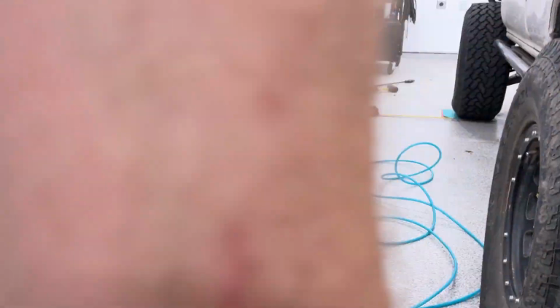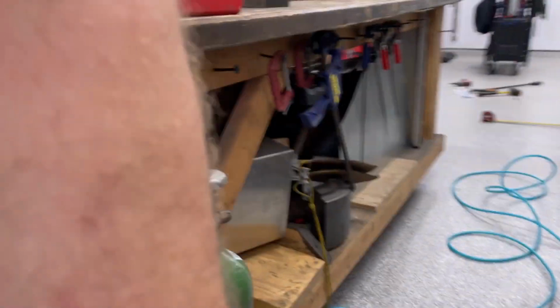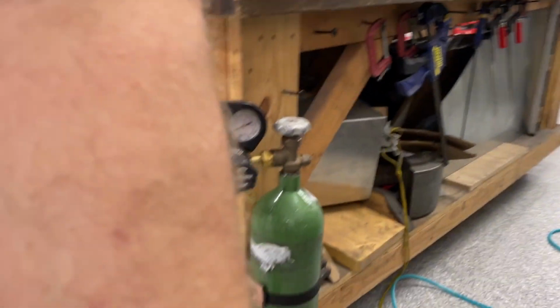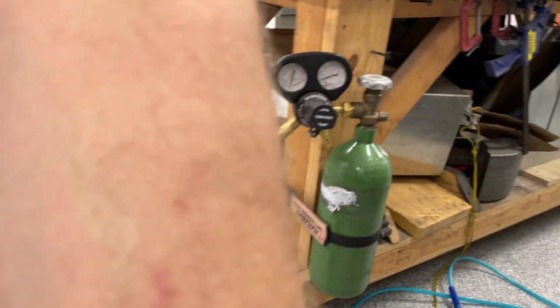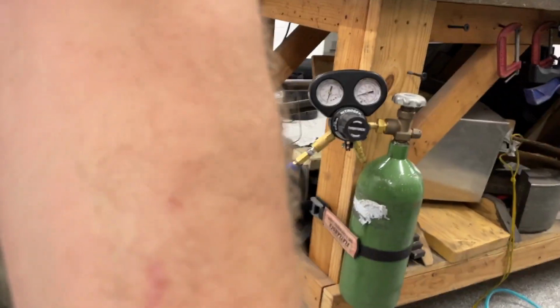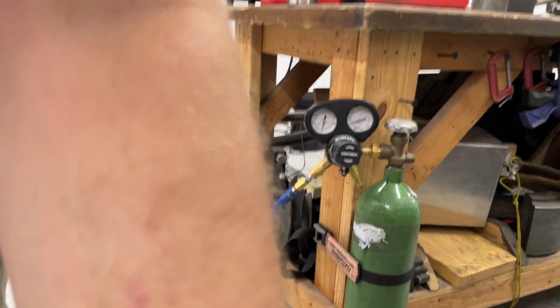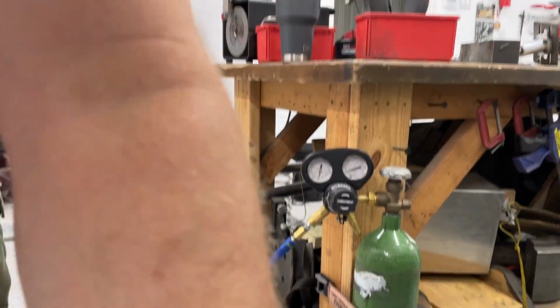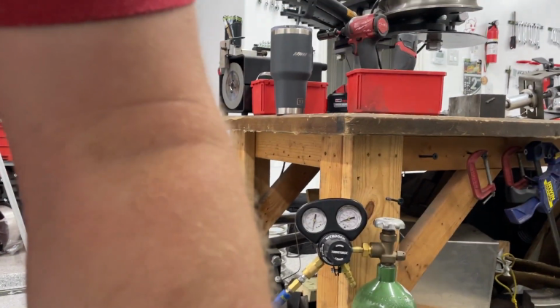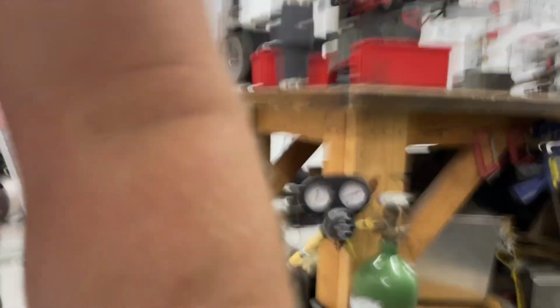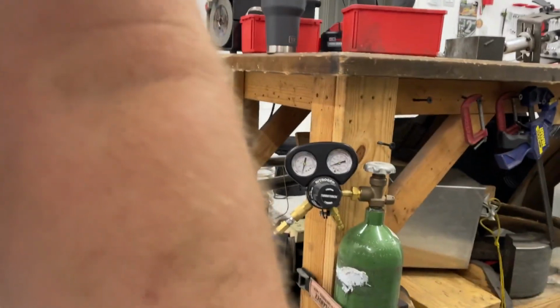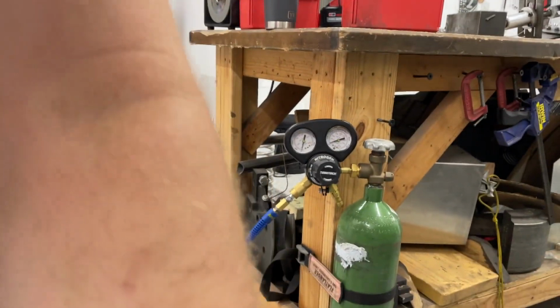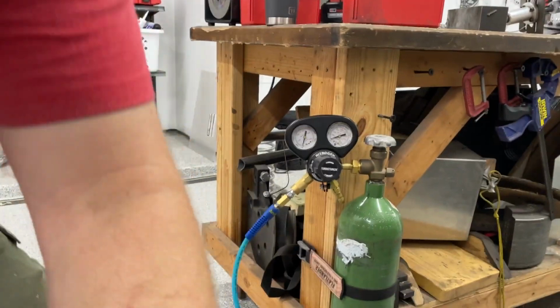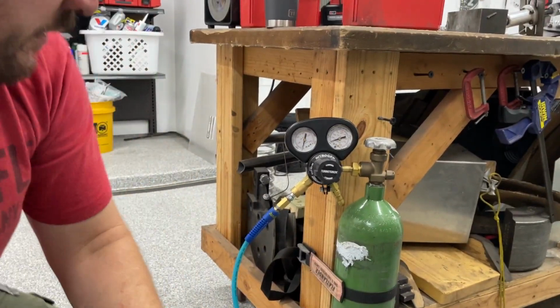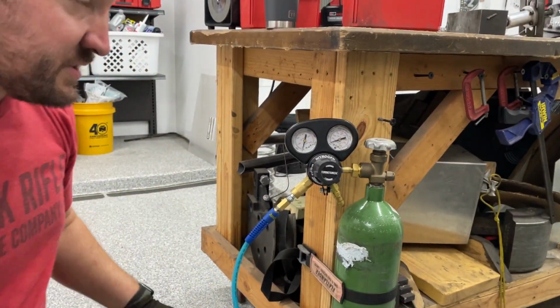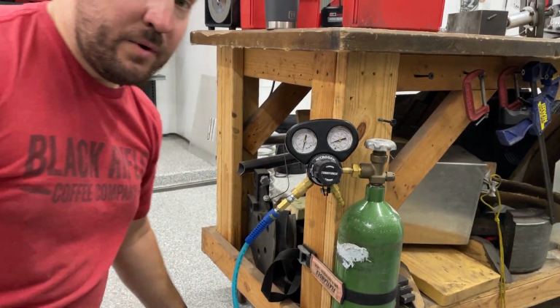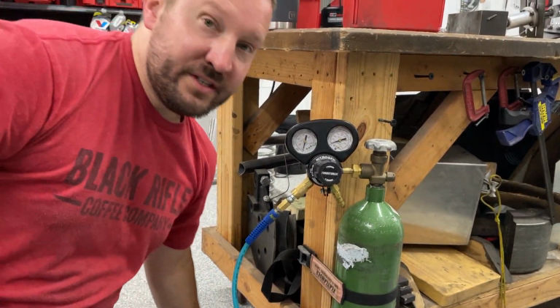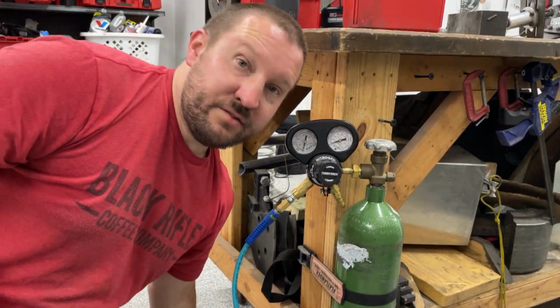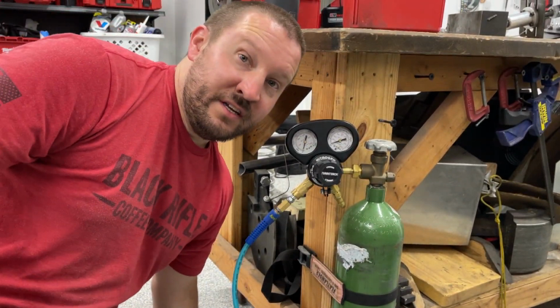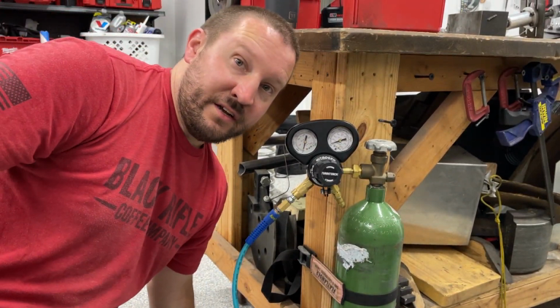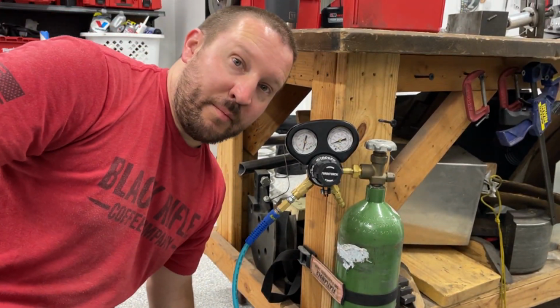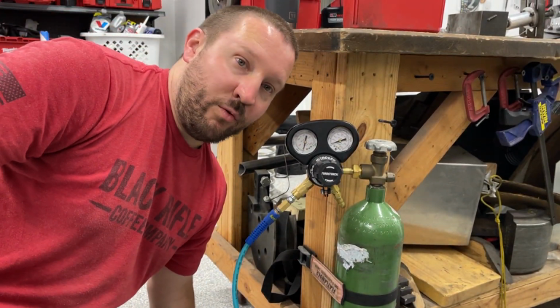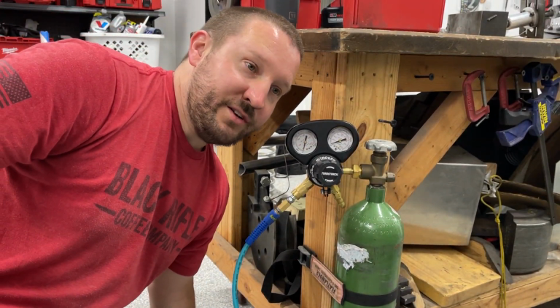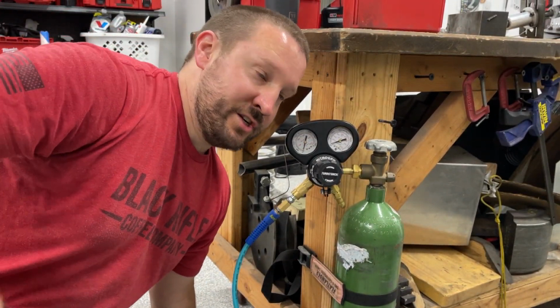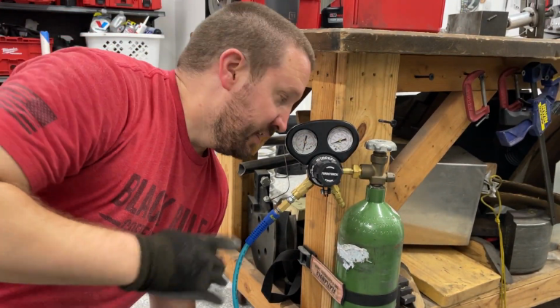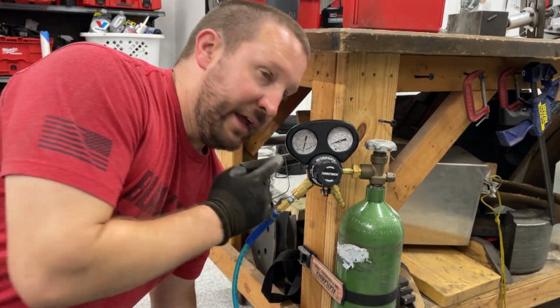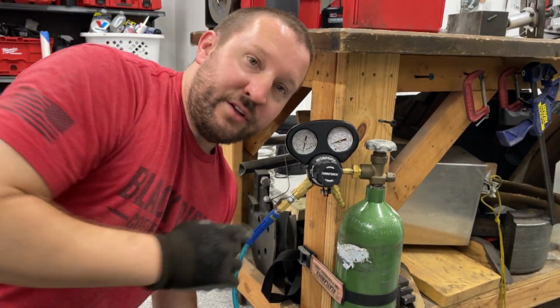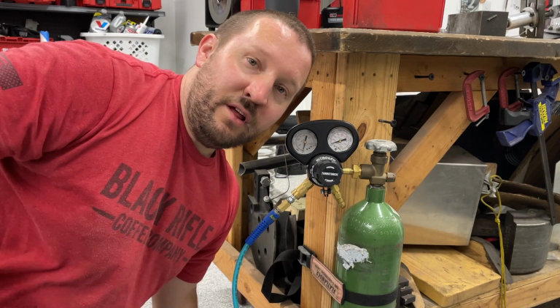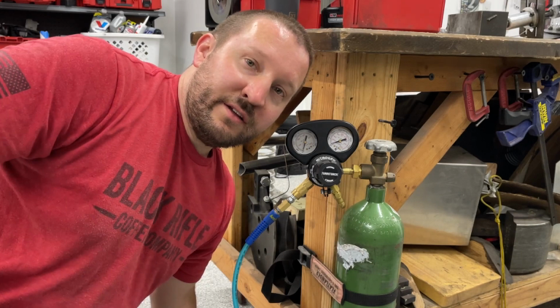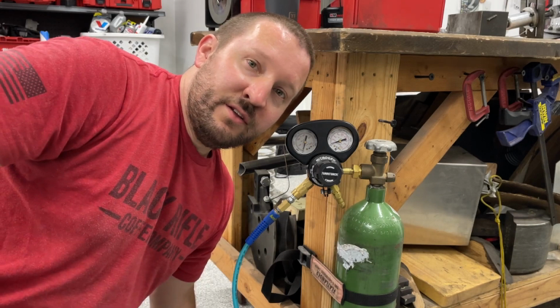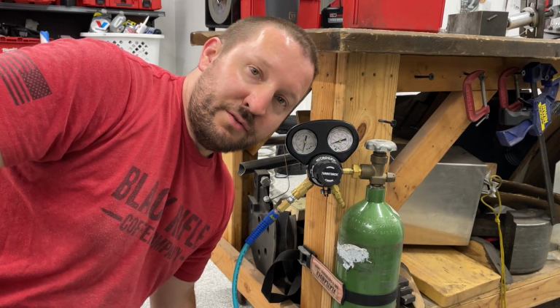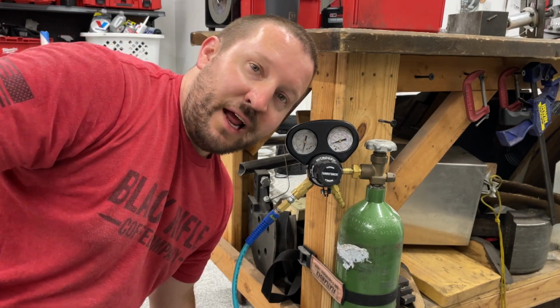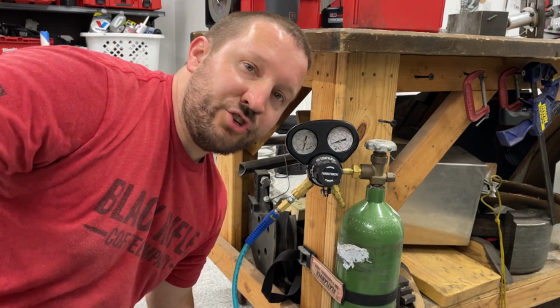I'm Nate from Good Mayhem Racing. I will see you out in the desert, if not my garage. Good luck using nitrogen.